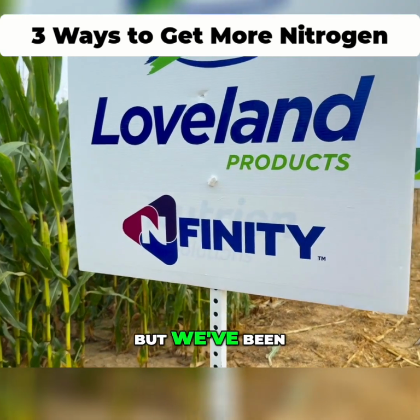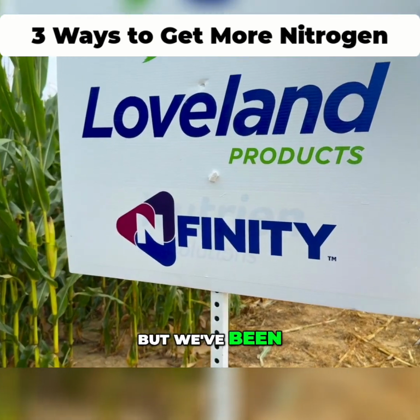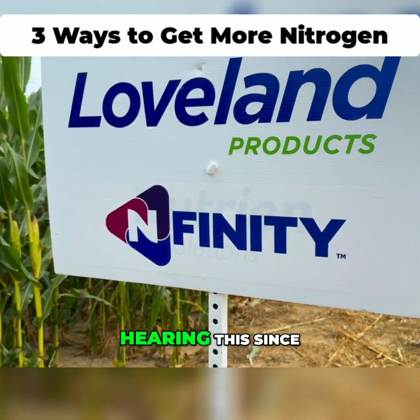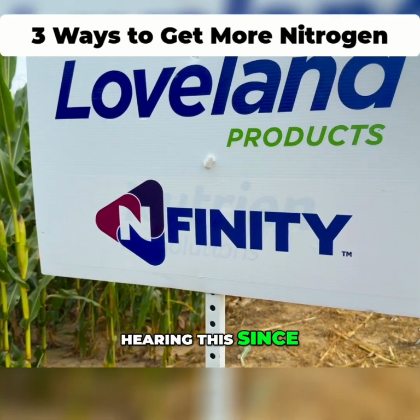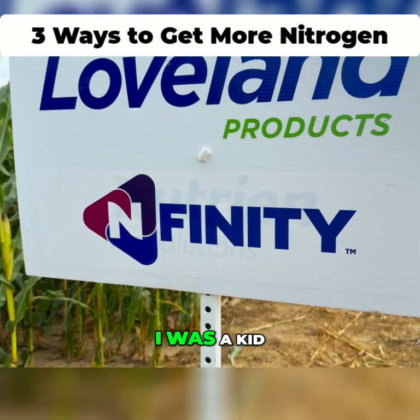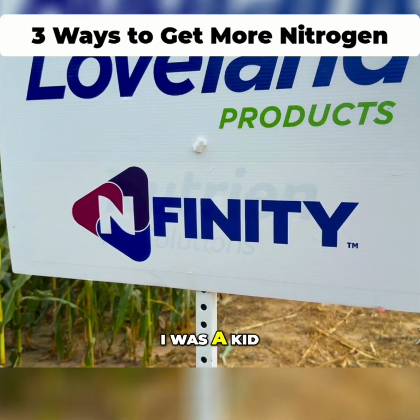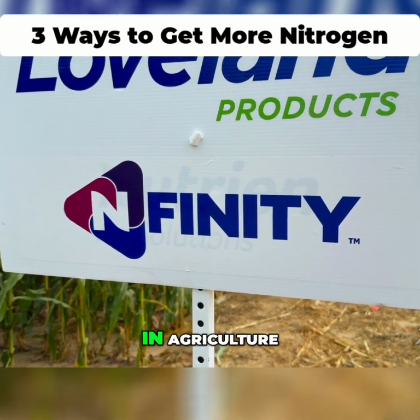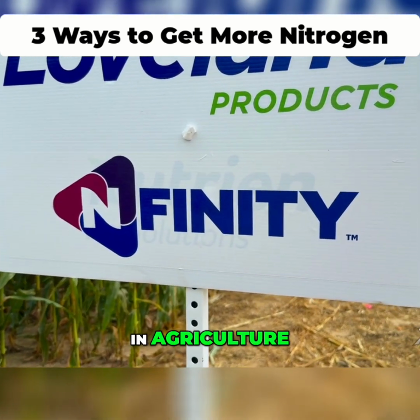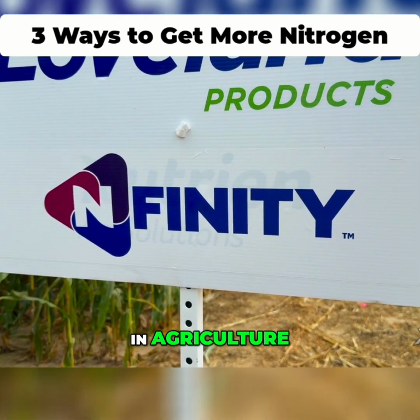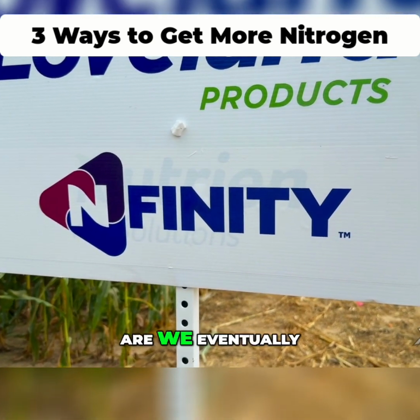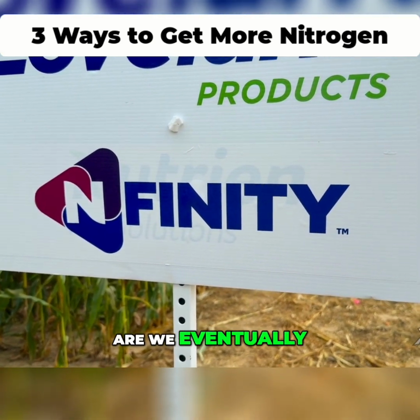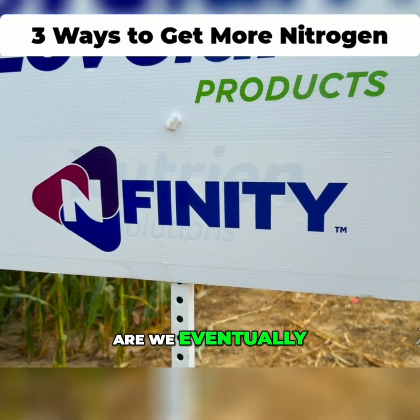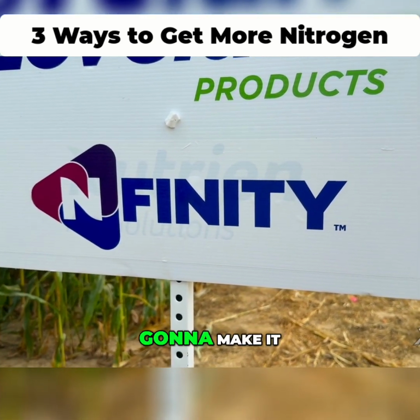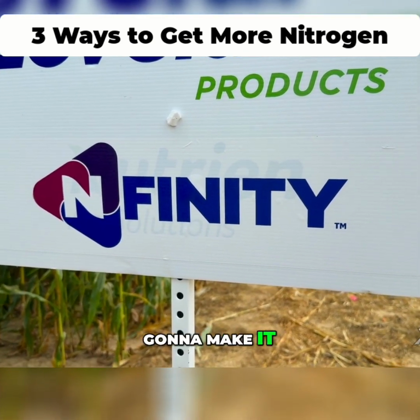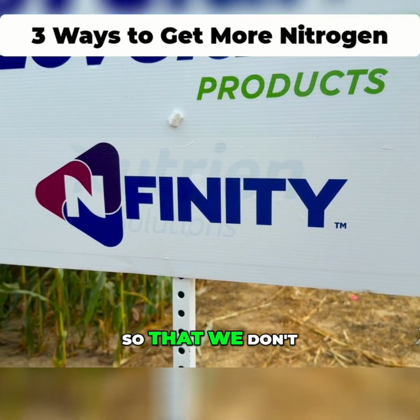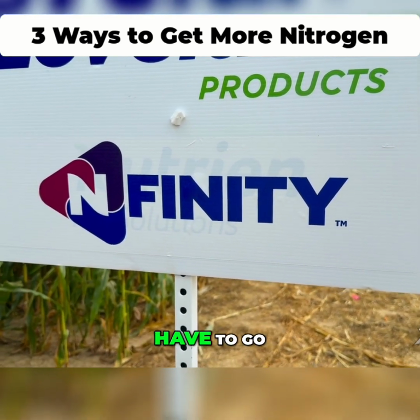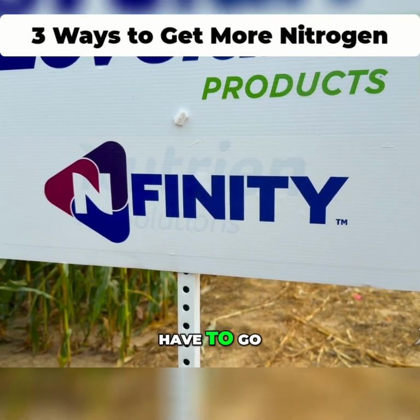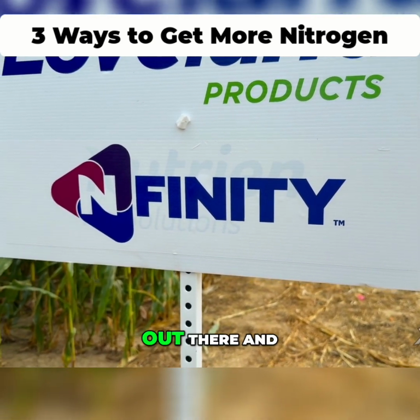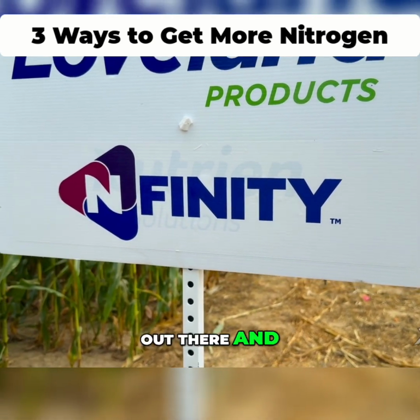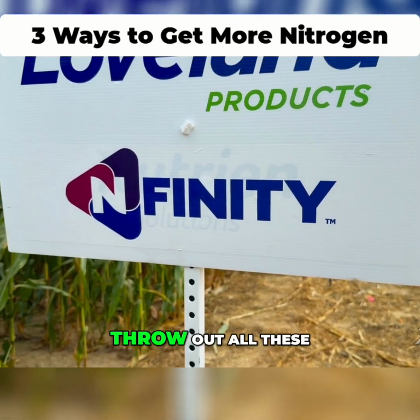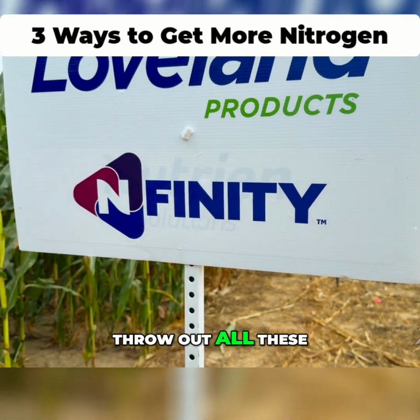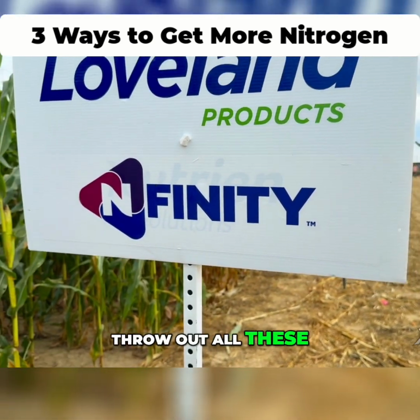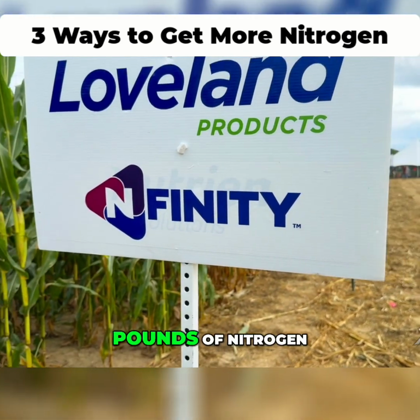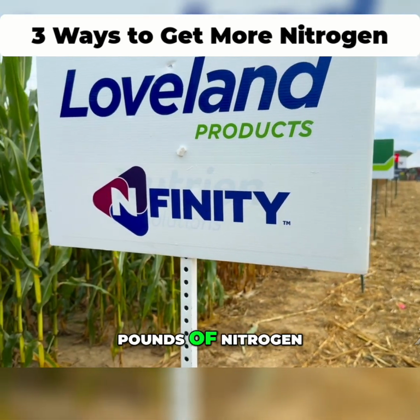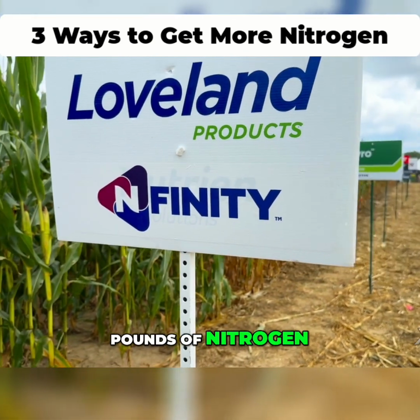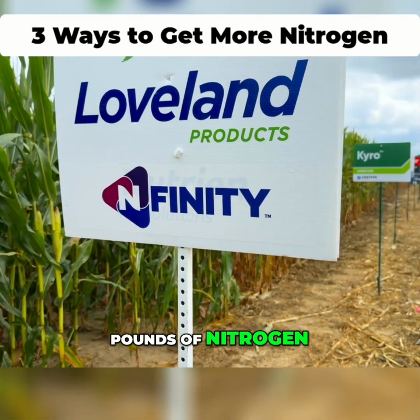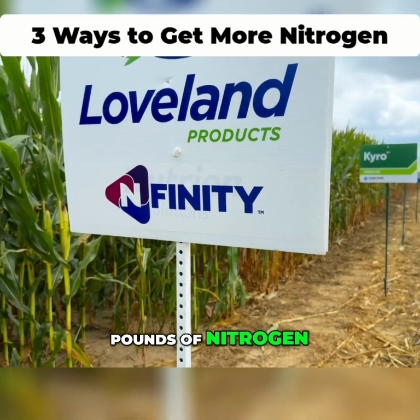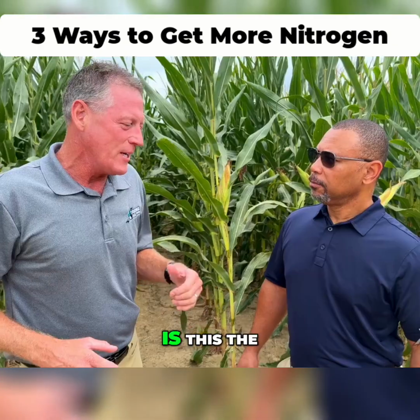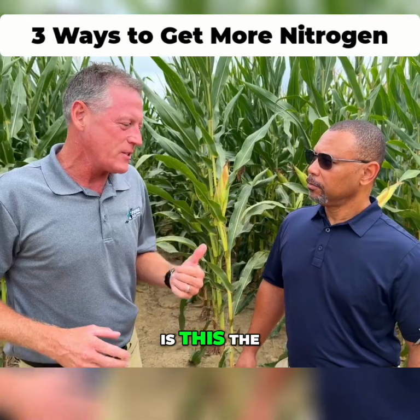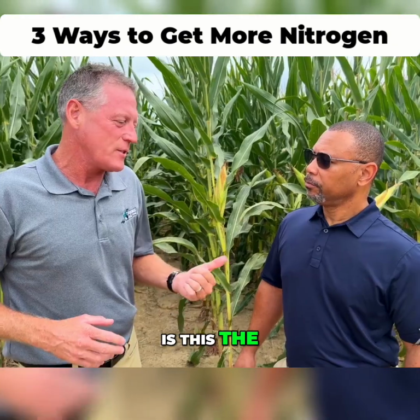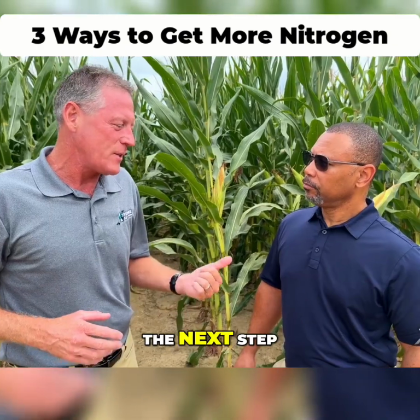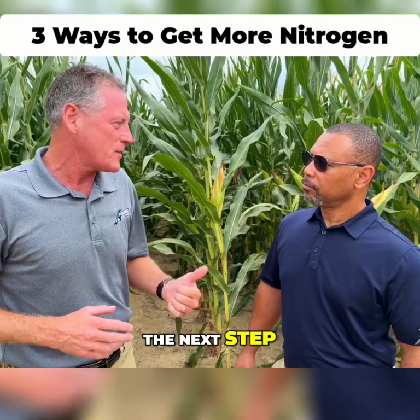Sounds a little bit too good to be true, but we've been hearing this since I was a kid in agriculture. Are we eventually going to make it so that we don't have to go out there and throw out all these pounds of nitrogen? Is this the next step?